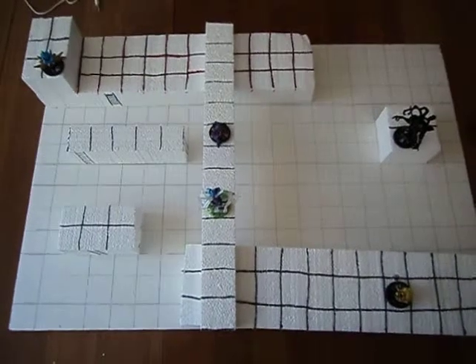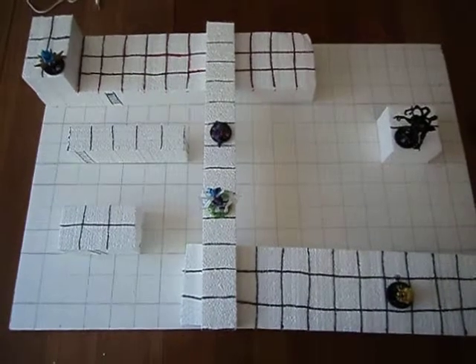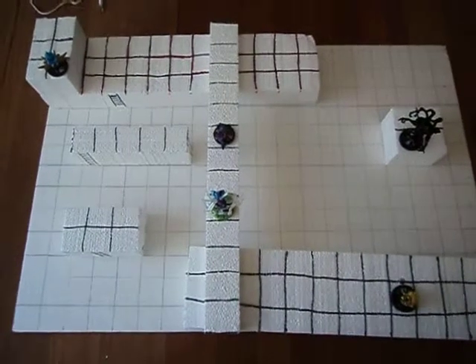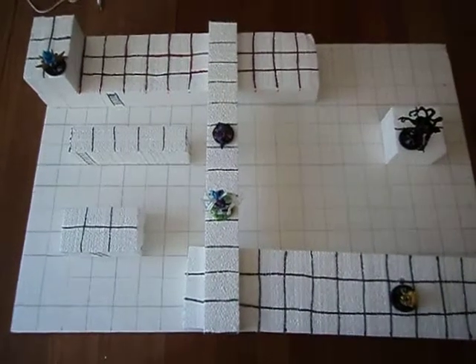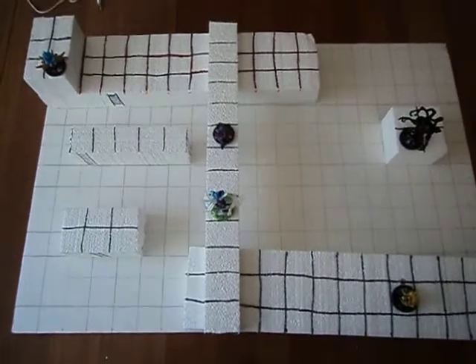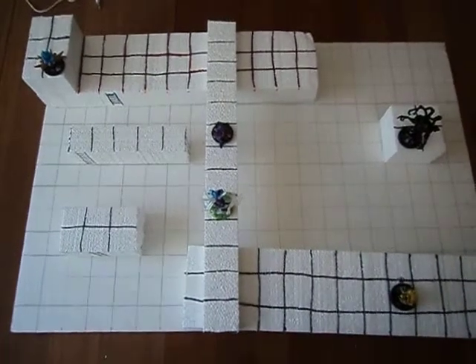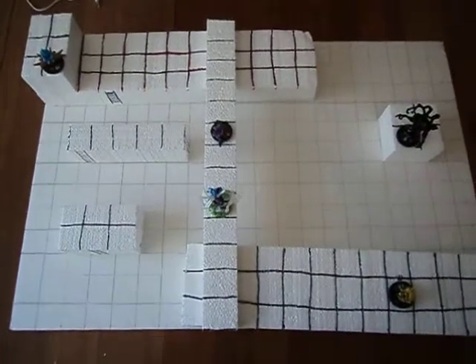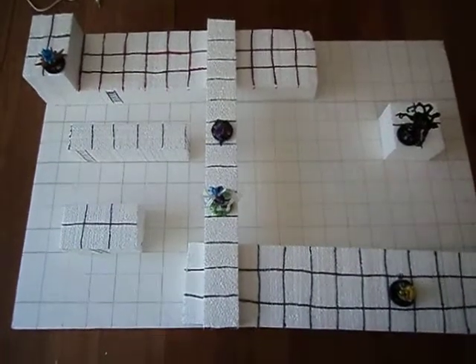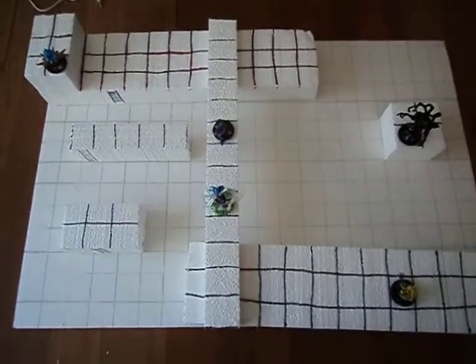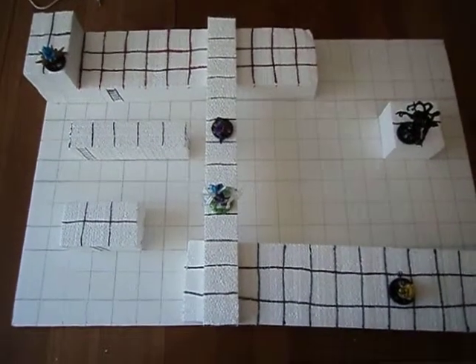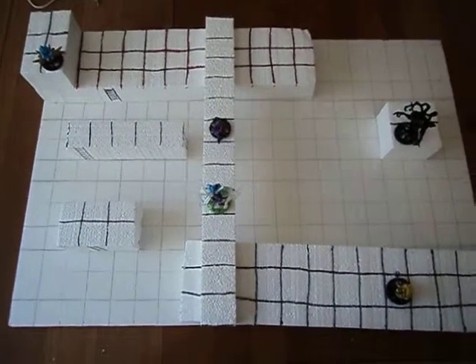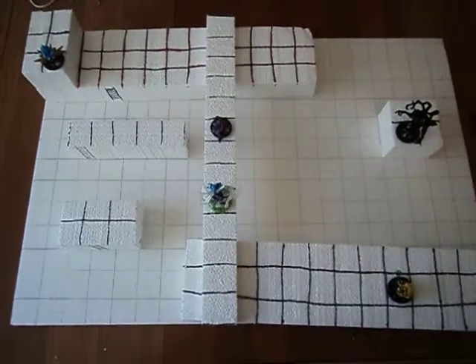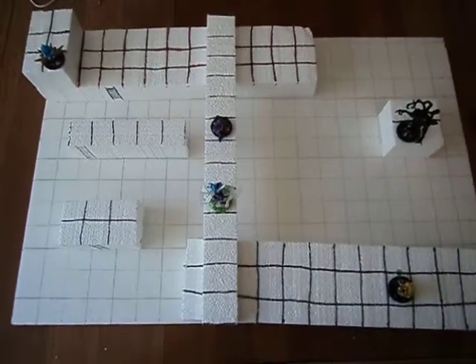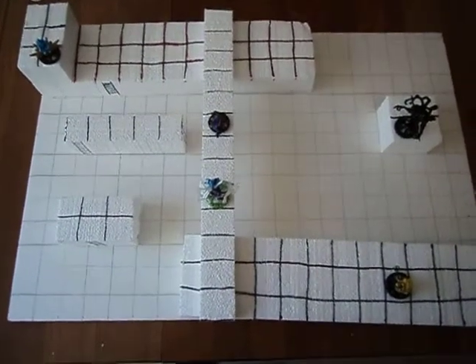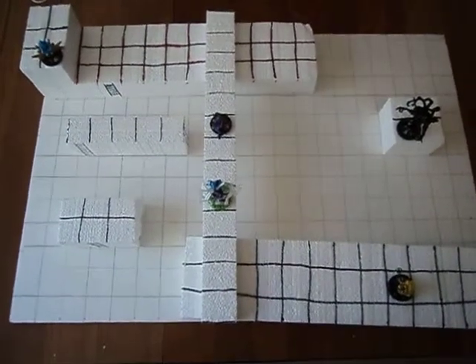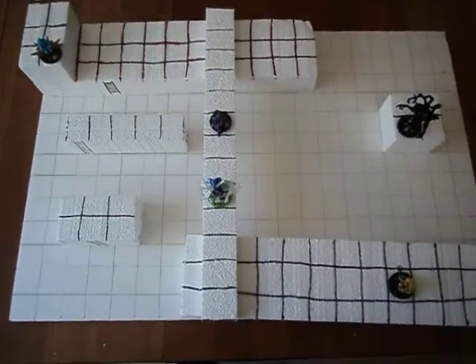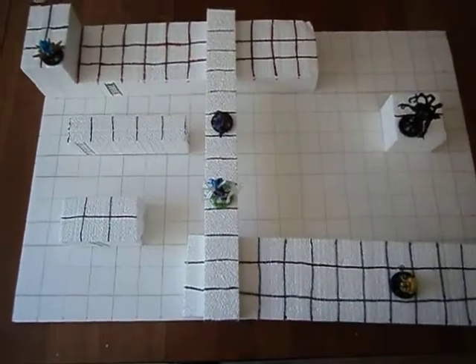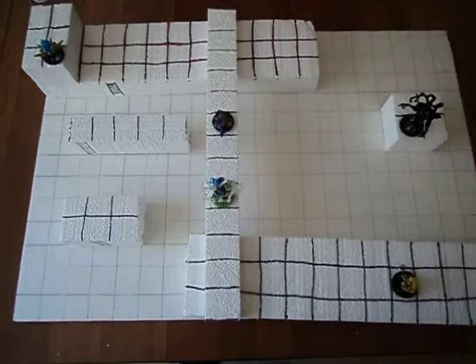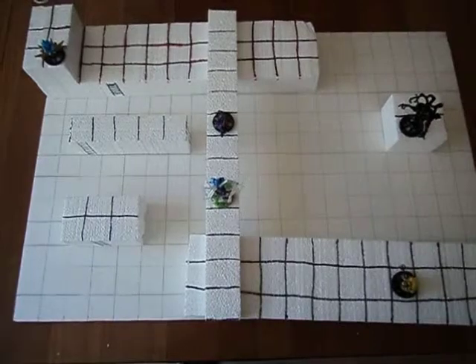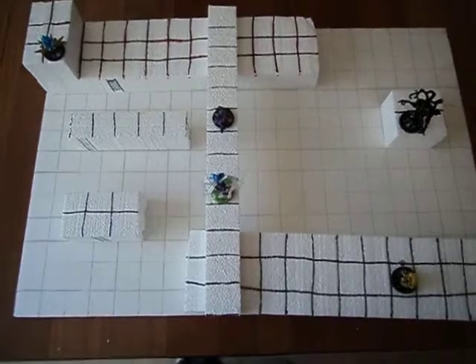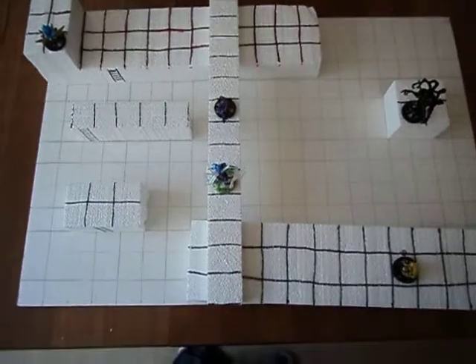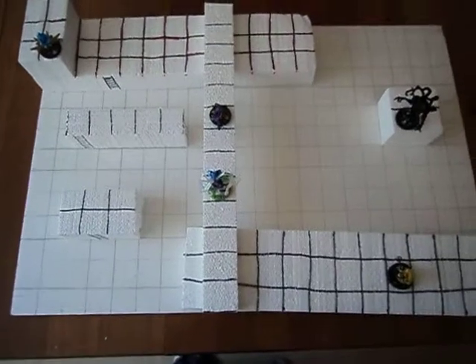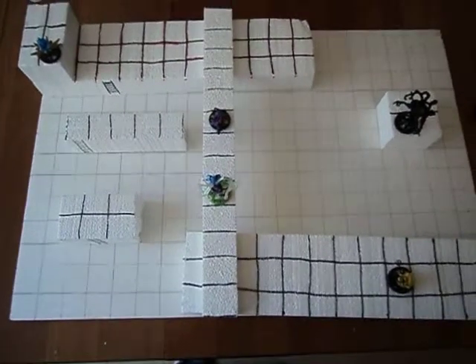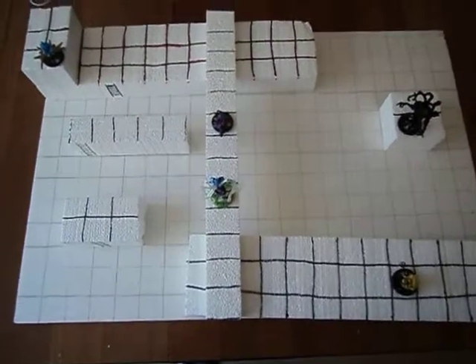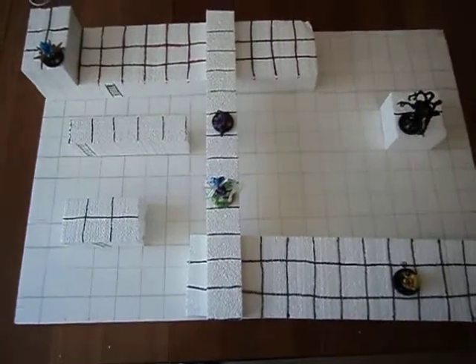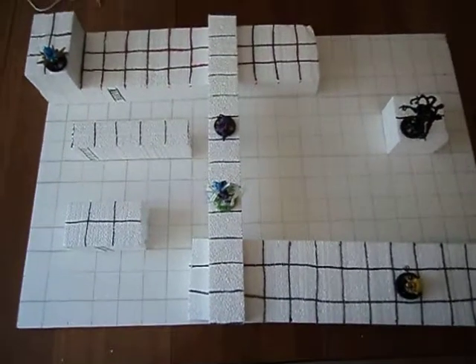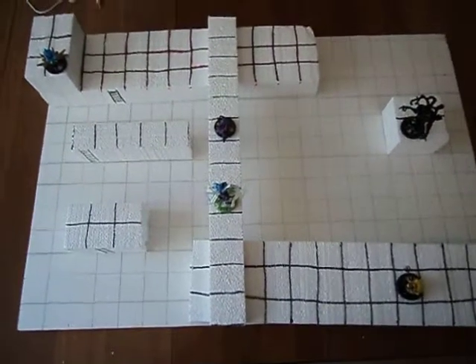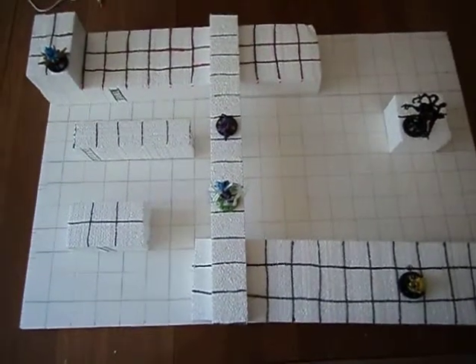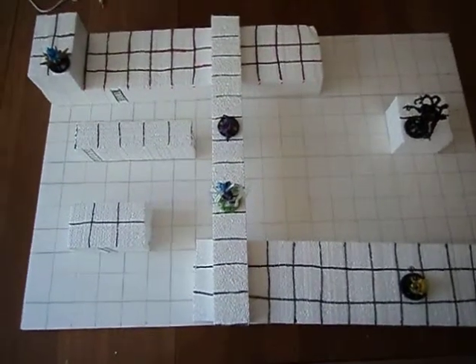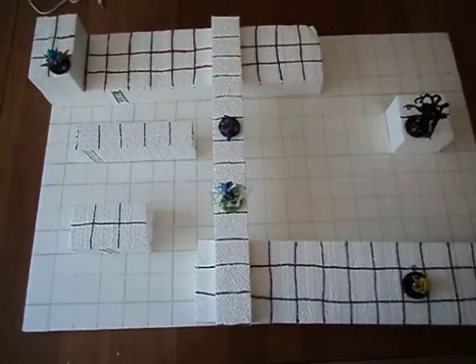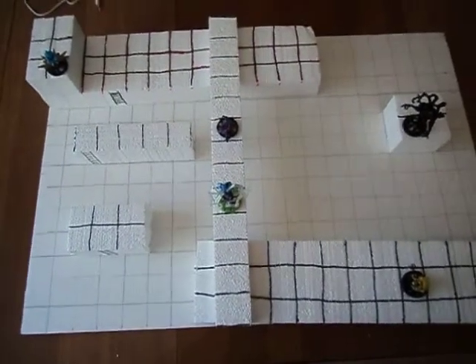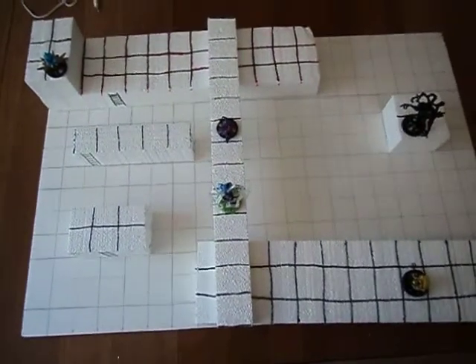All right, HeroClix fans, I'm going to do something a little different here. I'm going to show you a real quick, easy, basic 3D map that I put together.